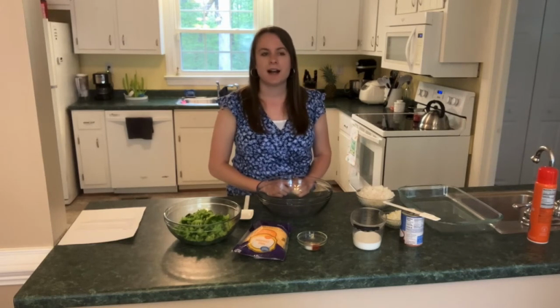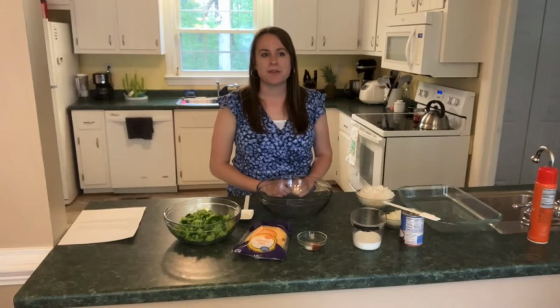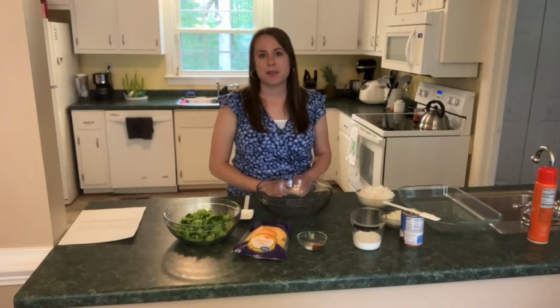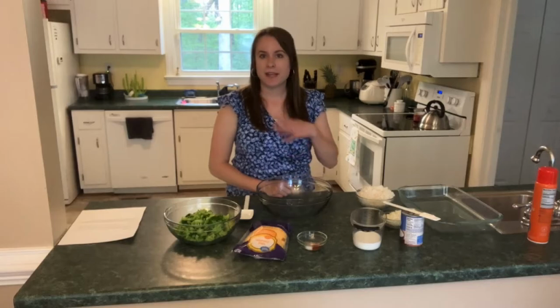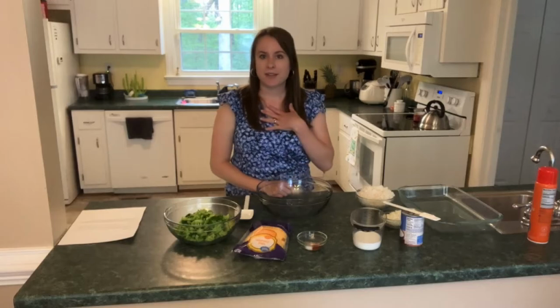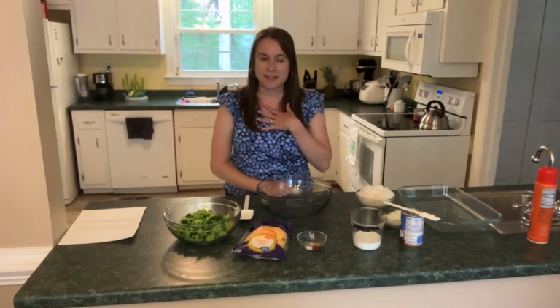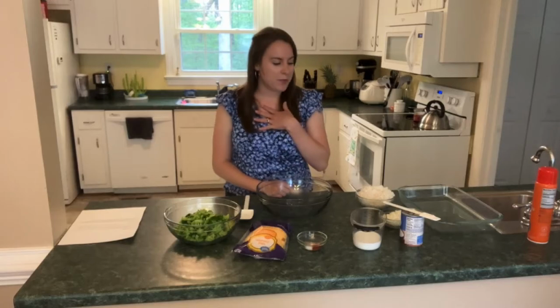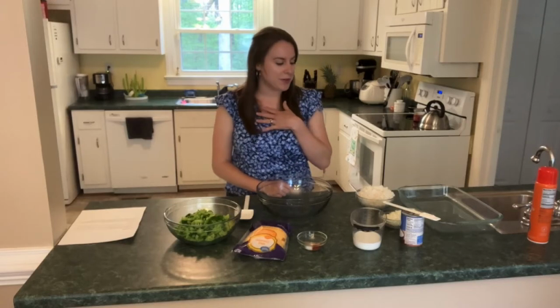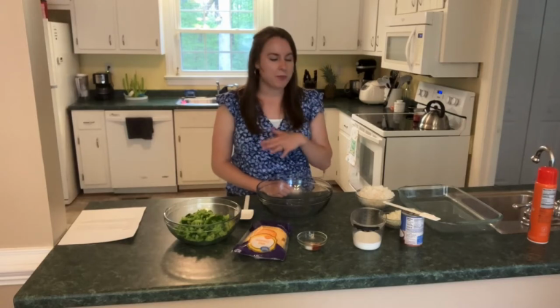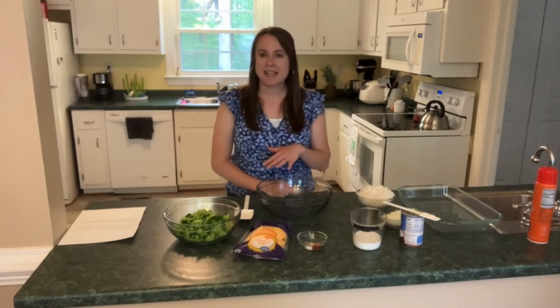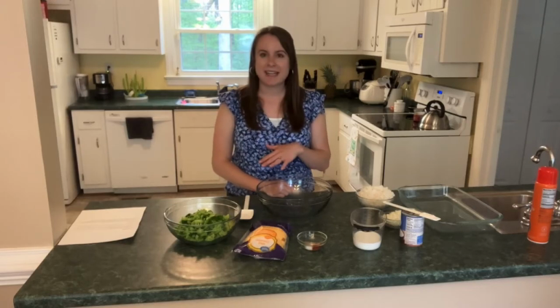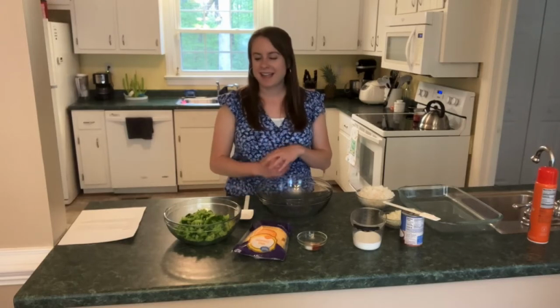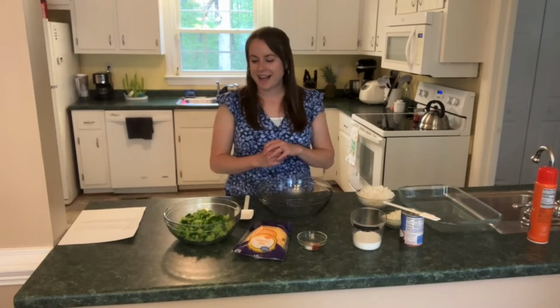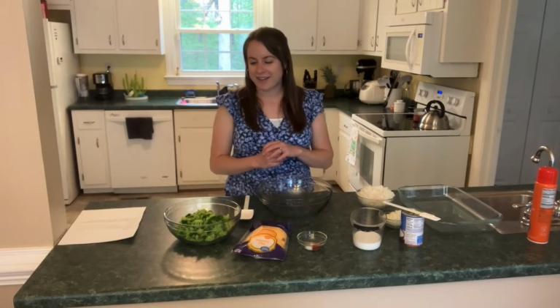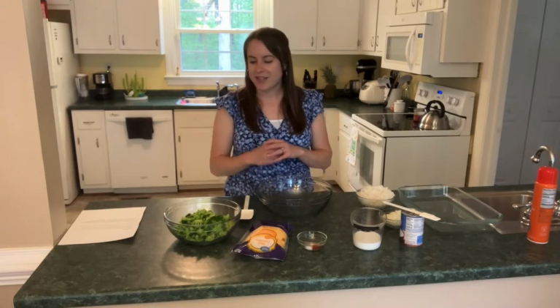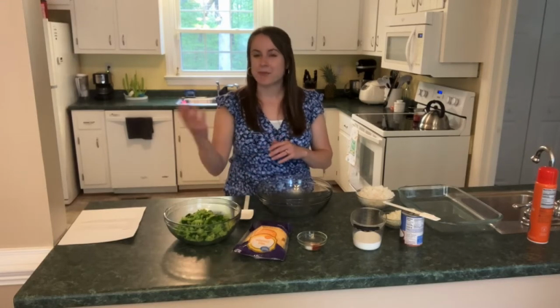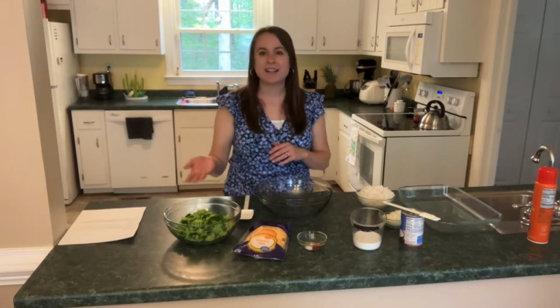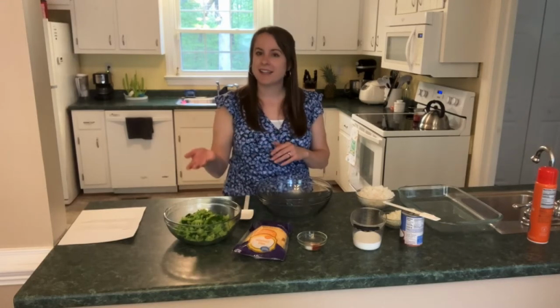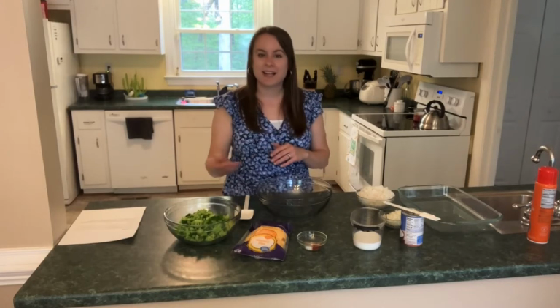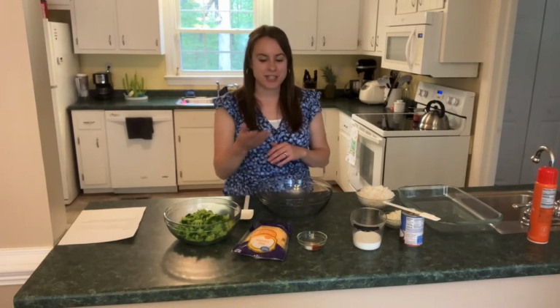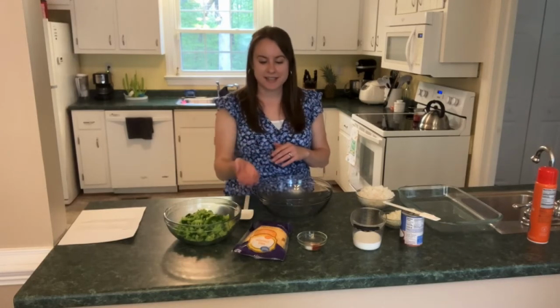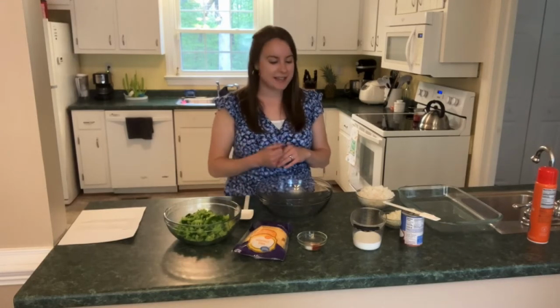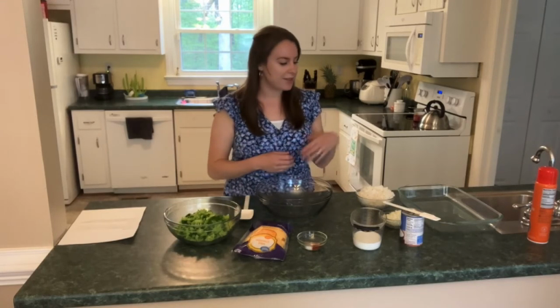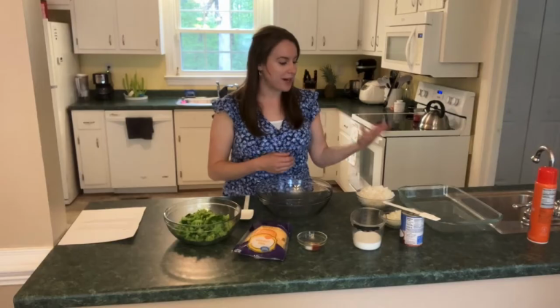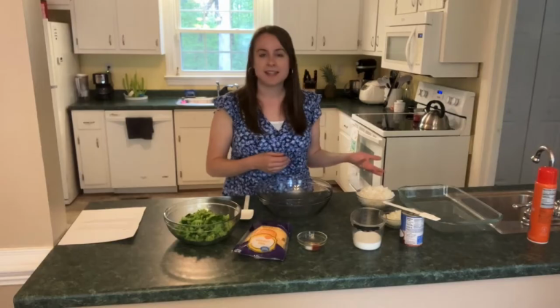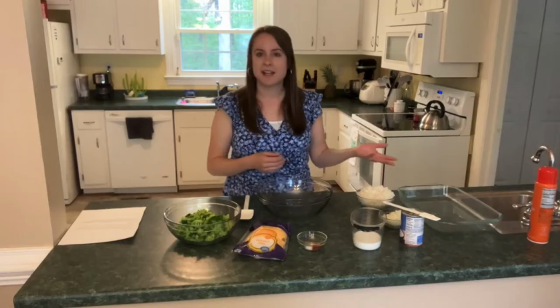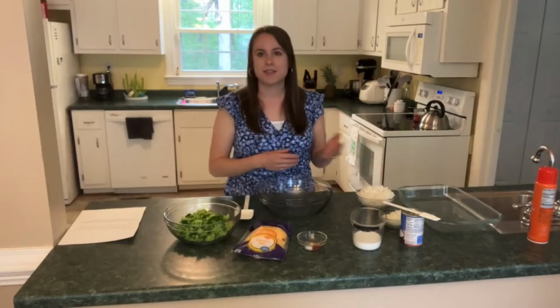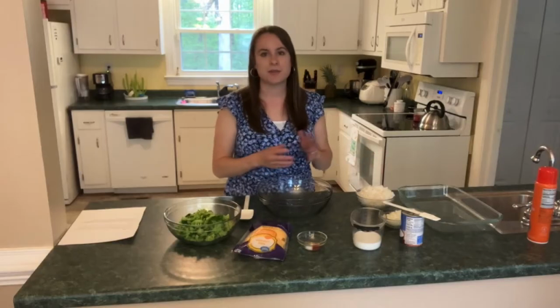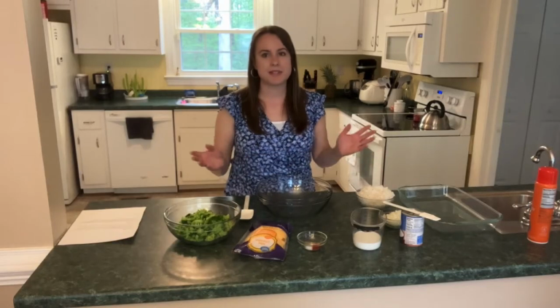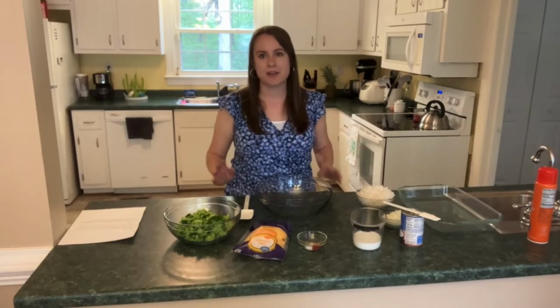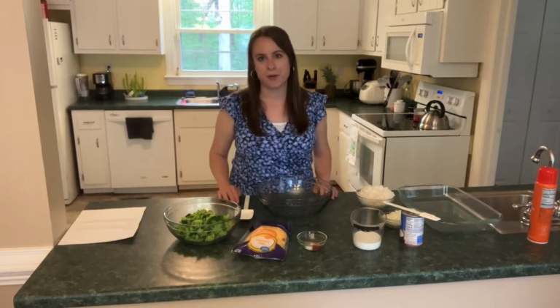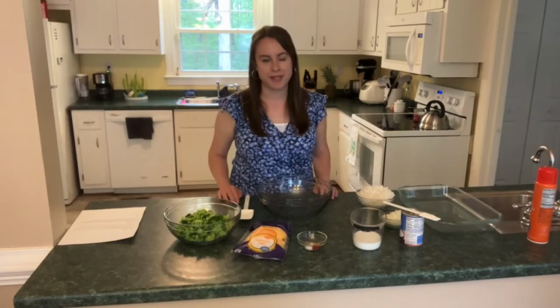Broccoli rice casserole is usually a big hit with everyone — kind of a crowd pleaser. If you're like me and have kids at home who are a little picky eating, broccoli they love, cheese they love, rice they love, so you just can't go wrong with it.